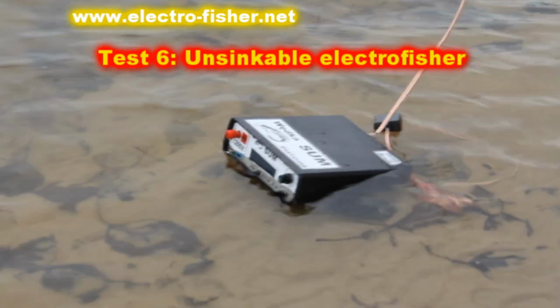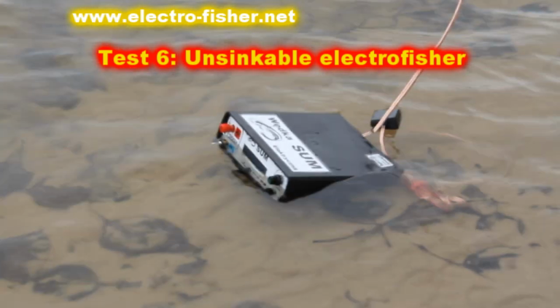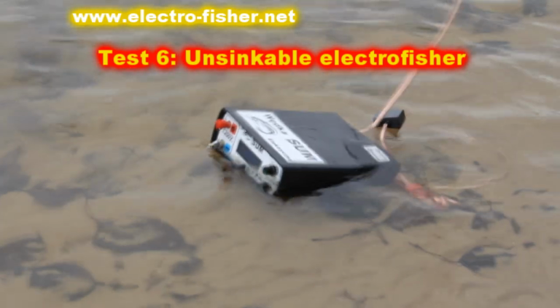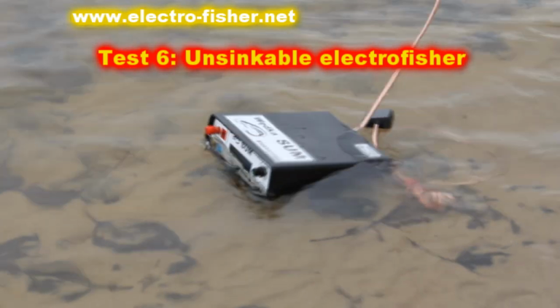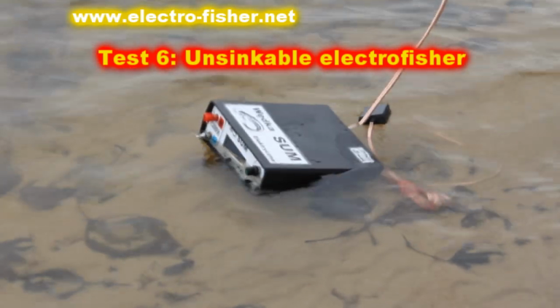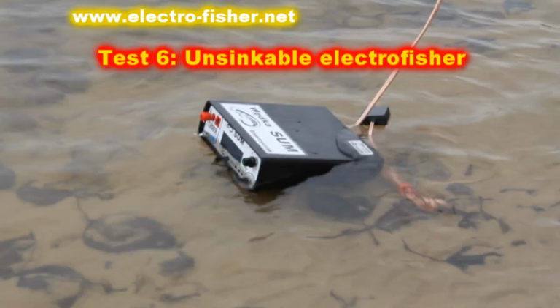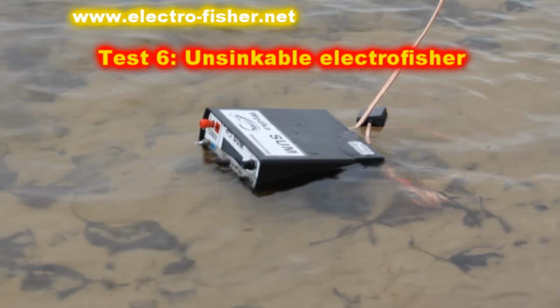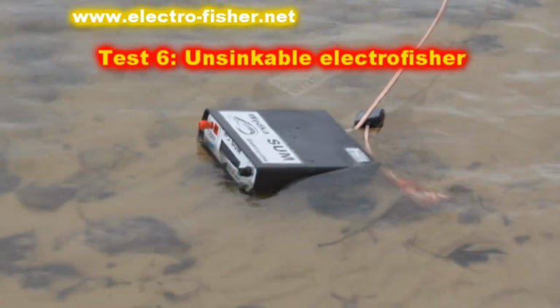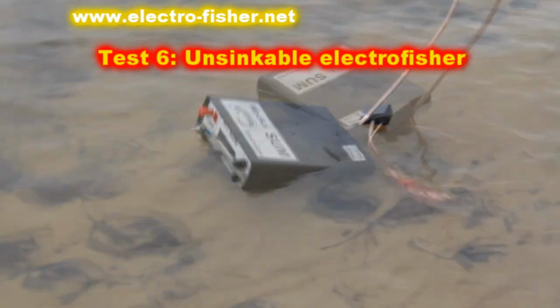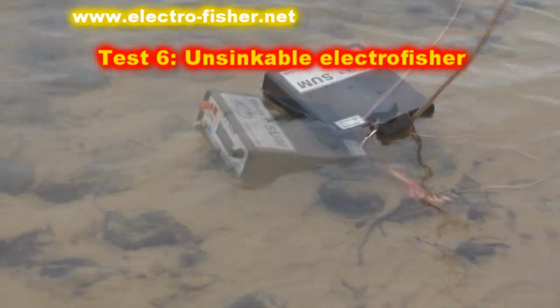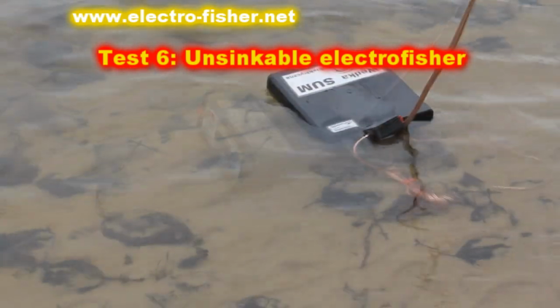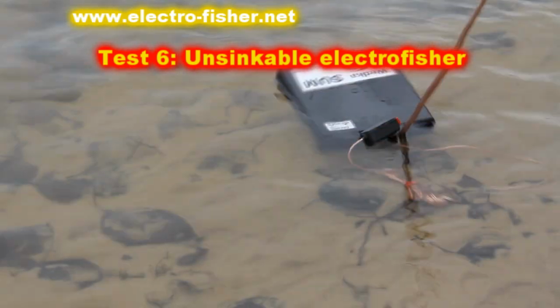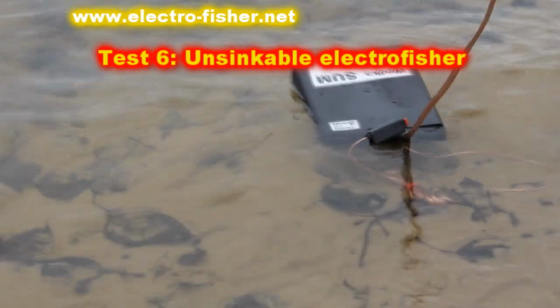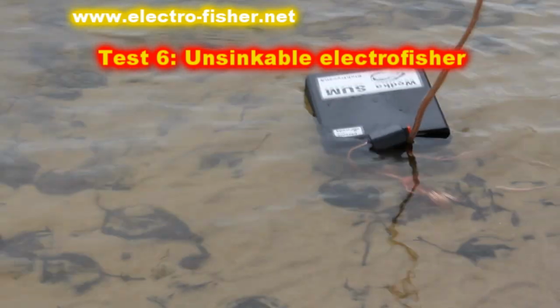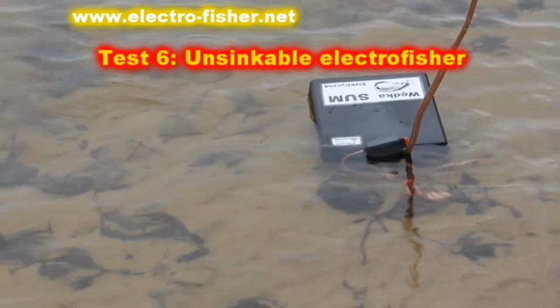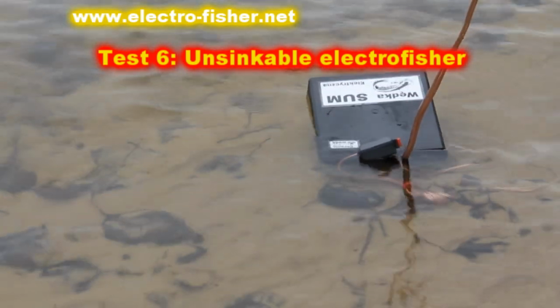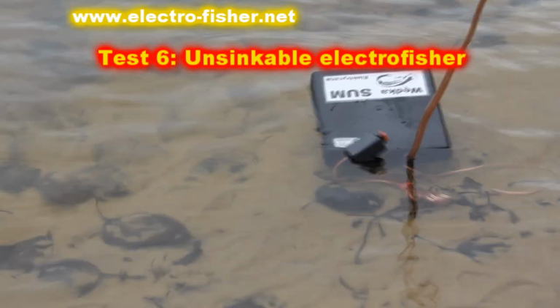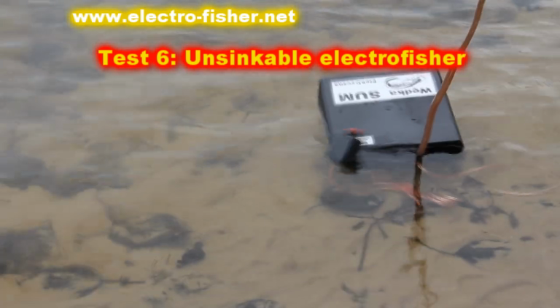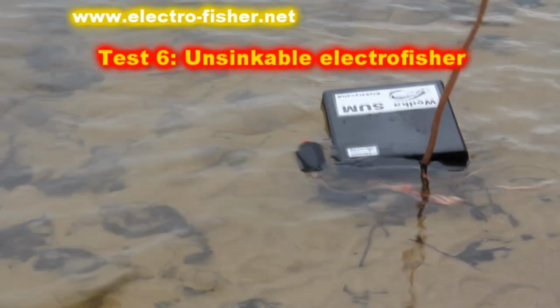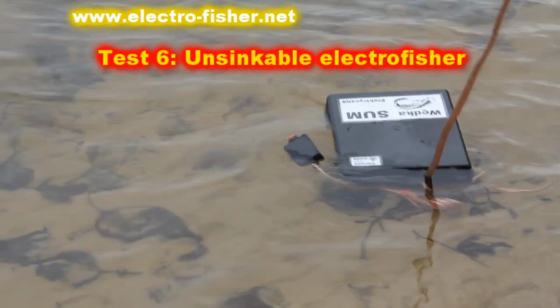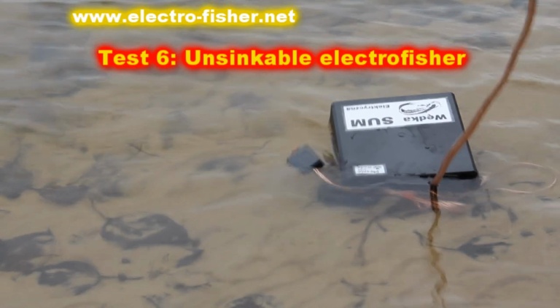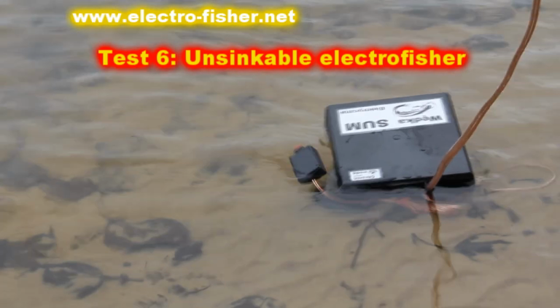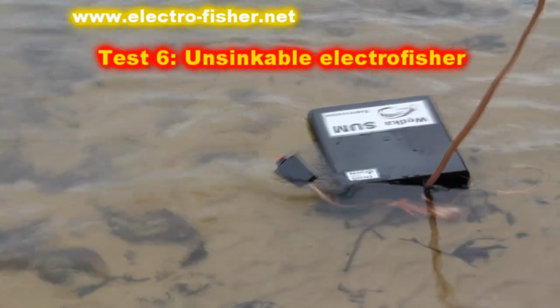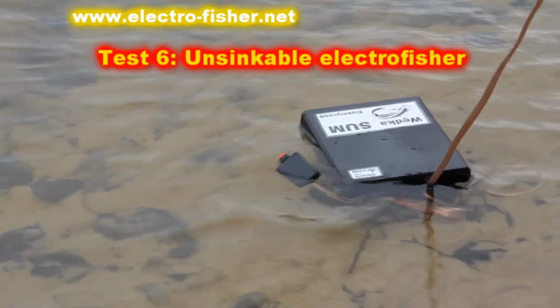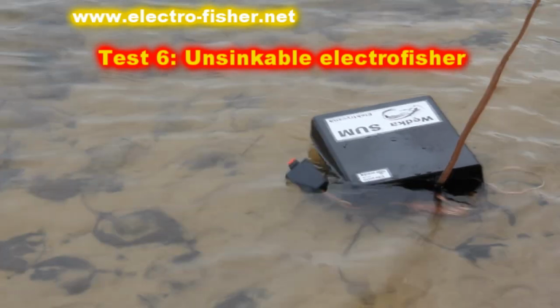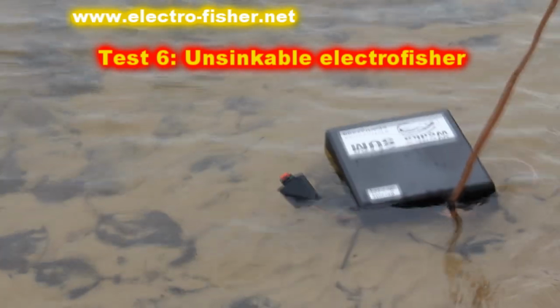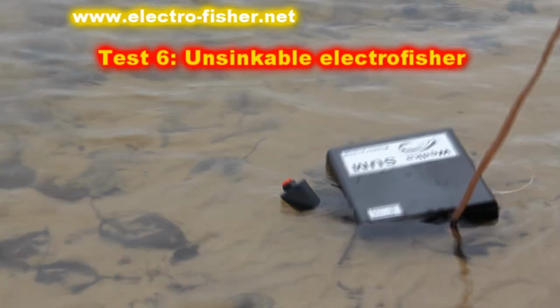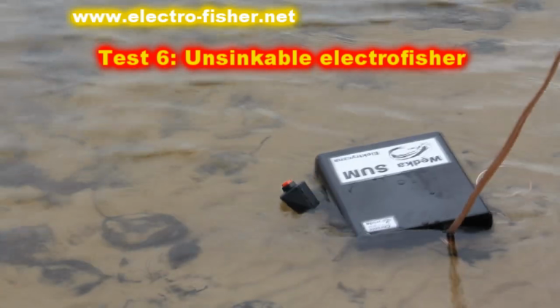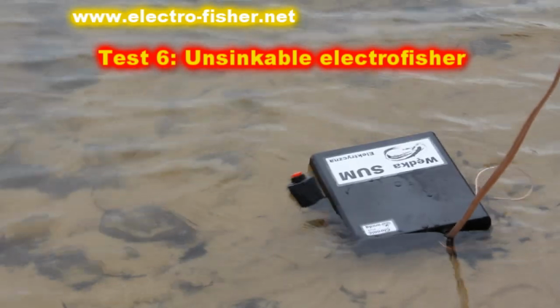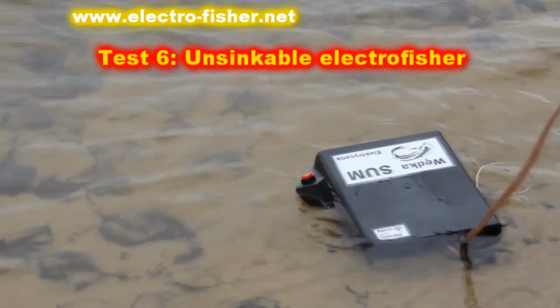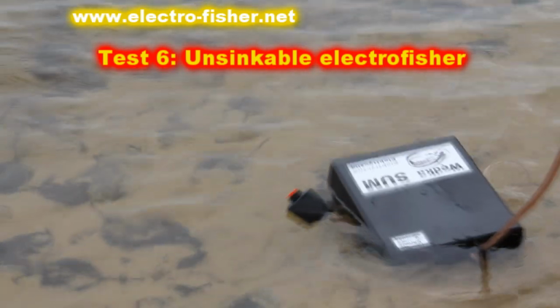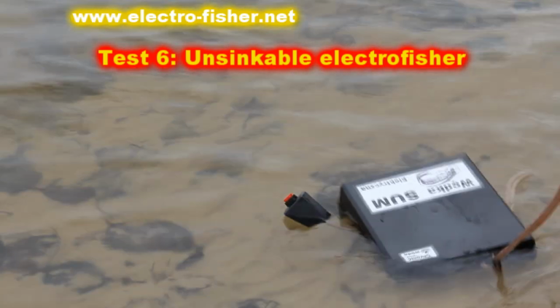There is no problem. The Electrofisher can be easily recovered from the water and fishing can be continued.